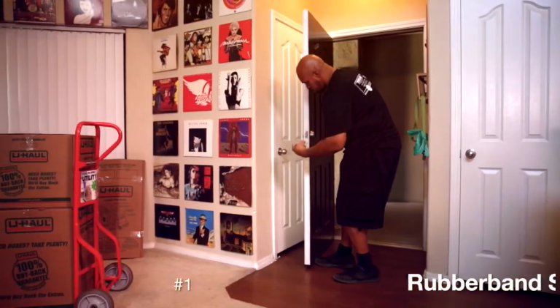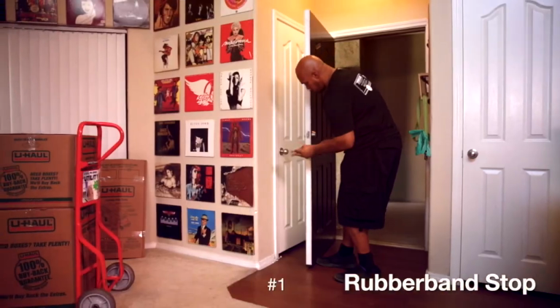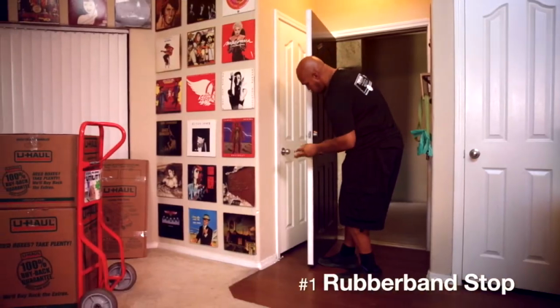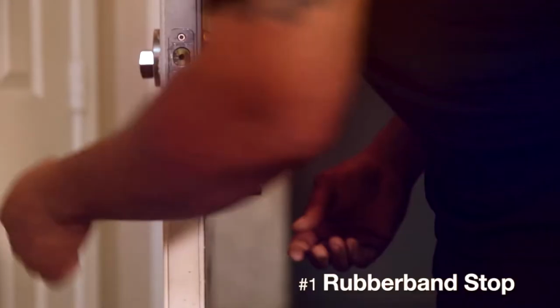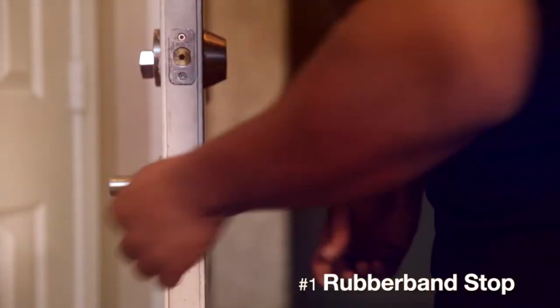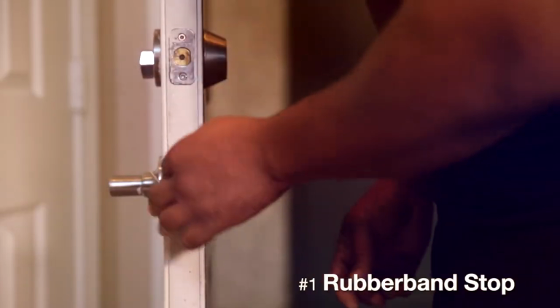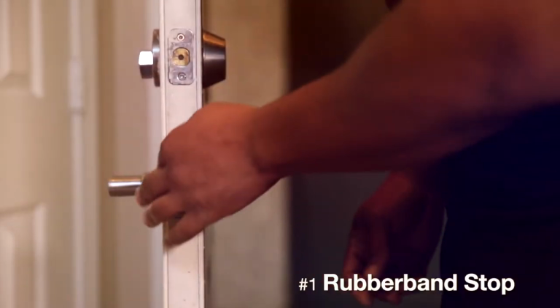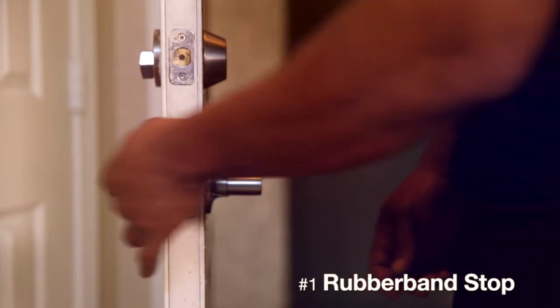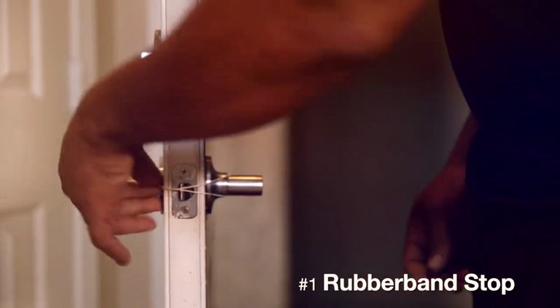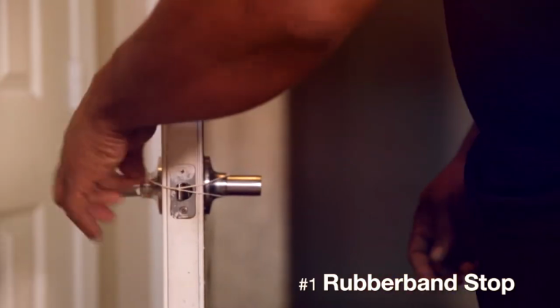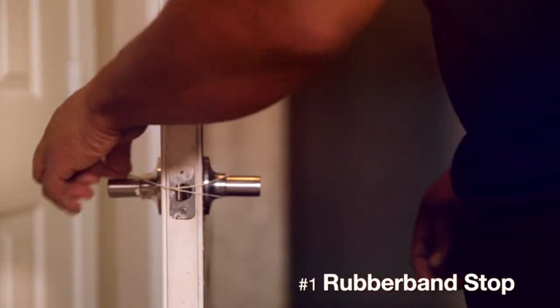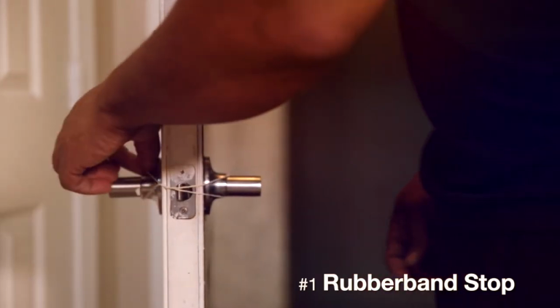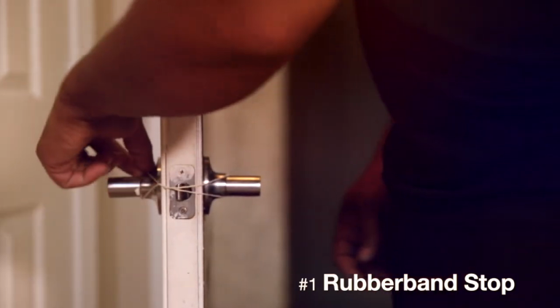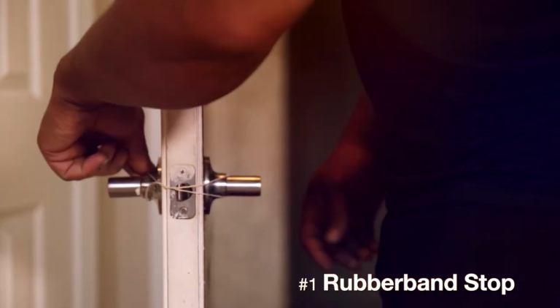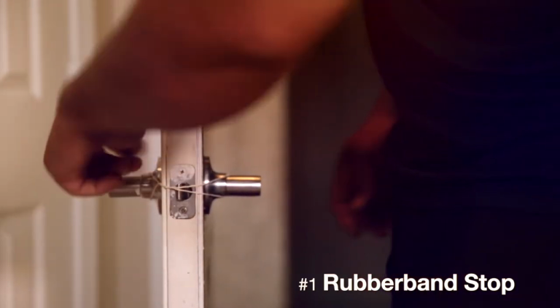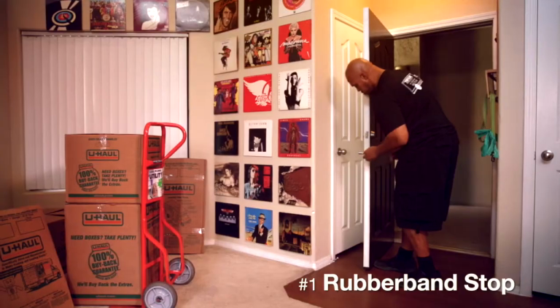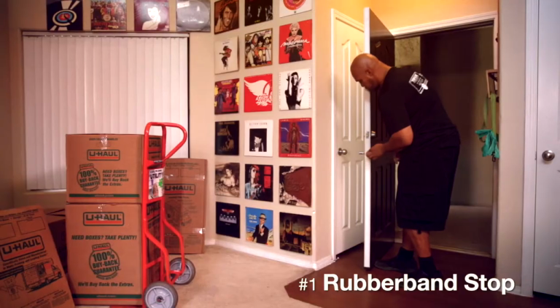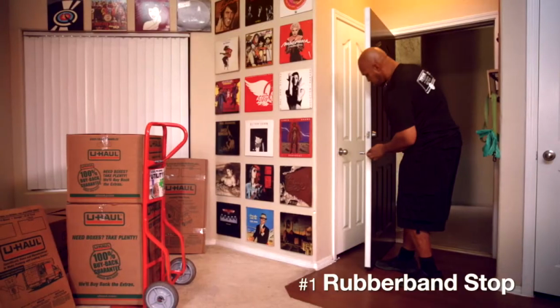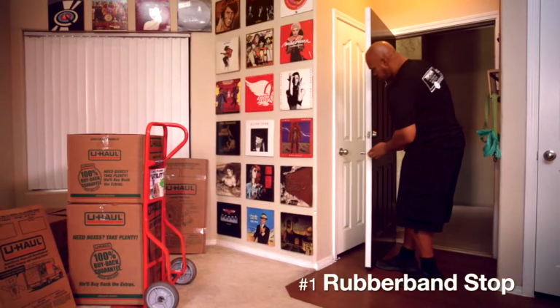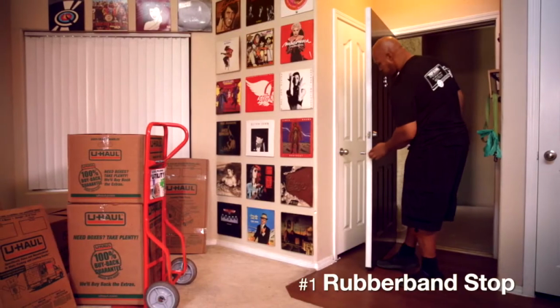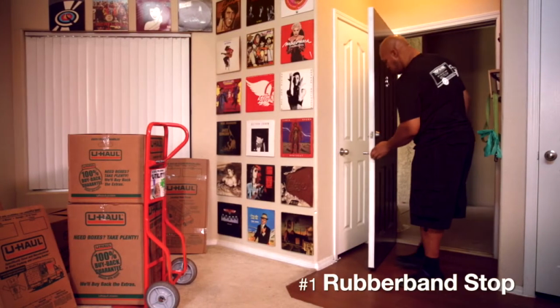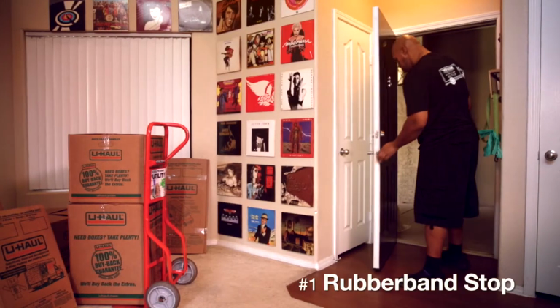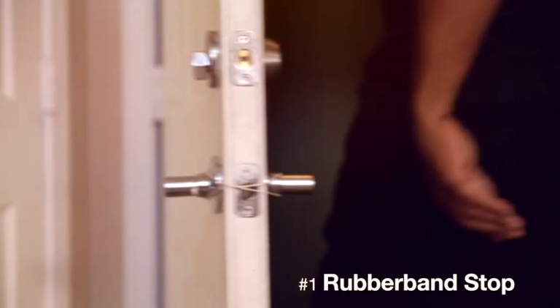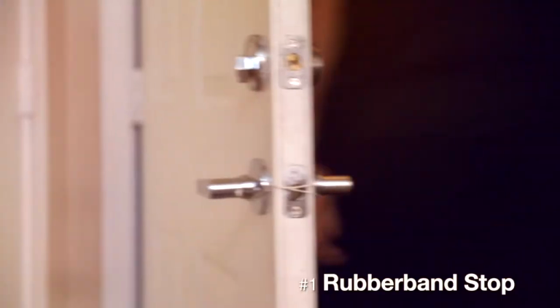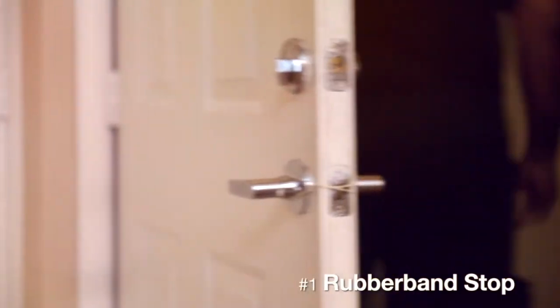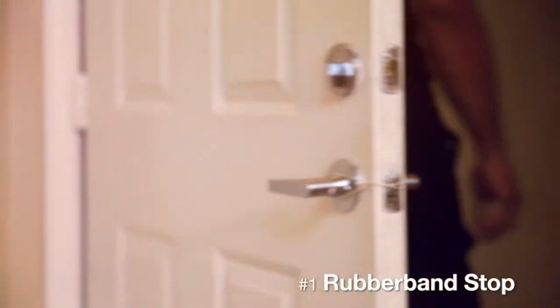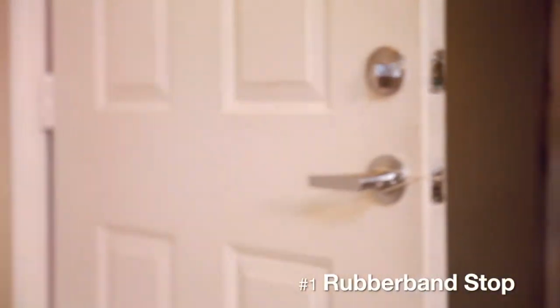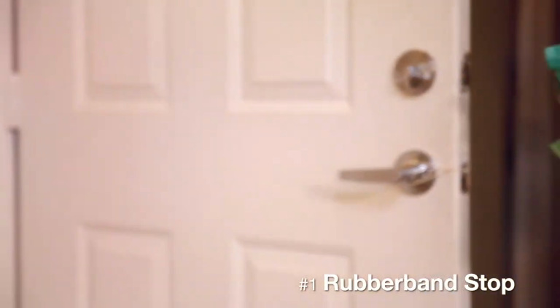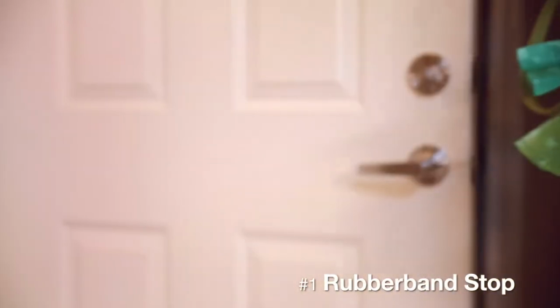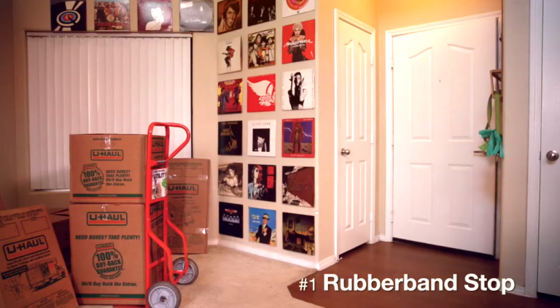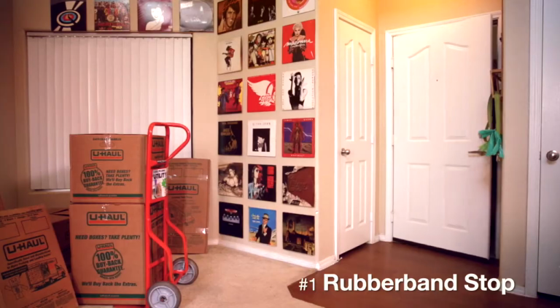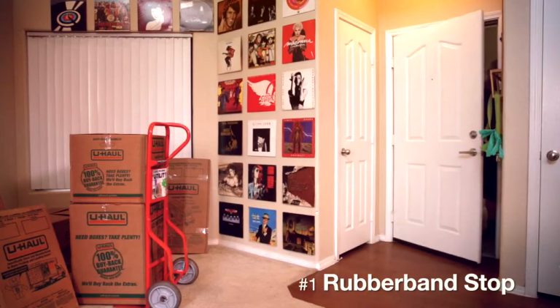Place a rubber band around each door handle to hold the latch in. This allows the door to shut without locking you out.